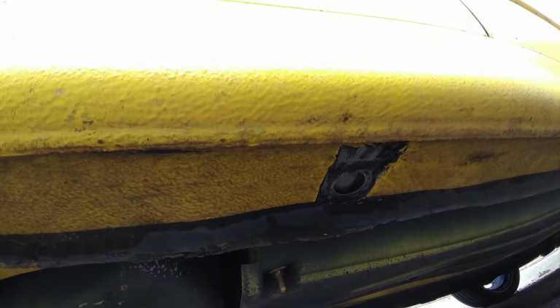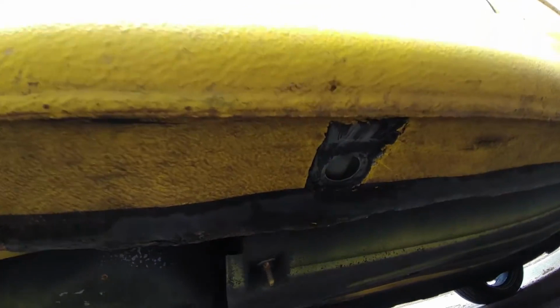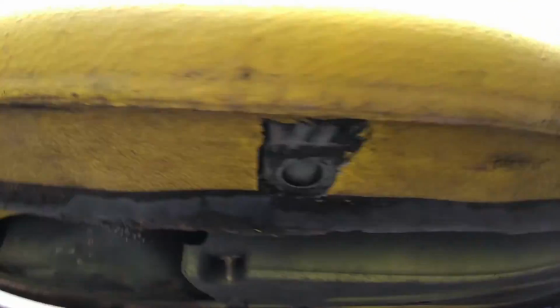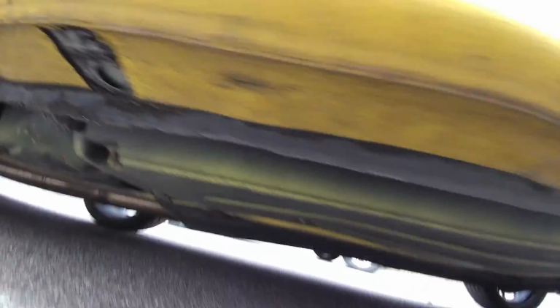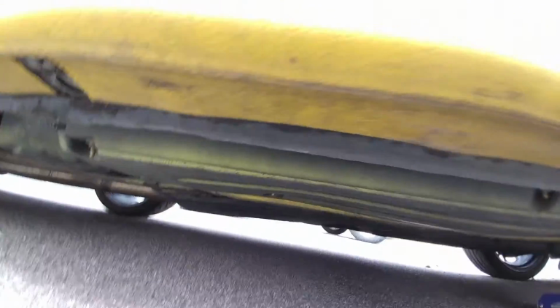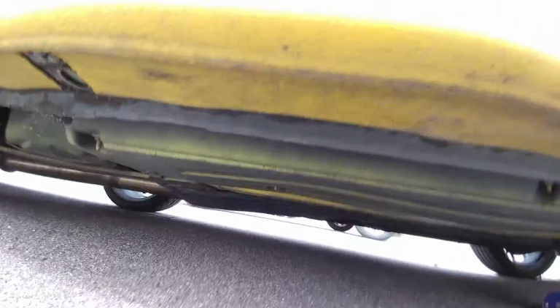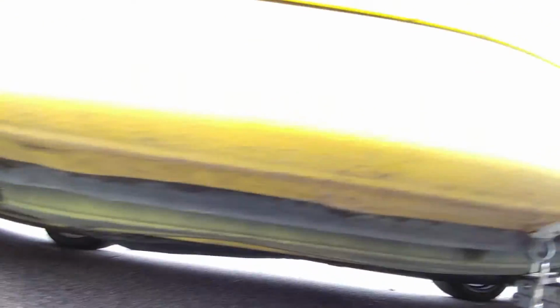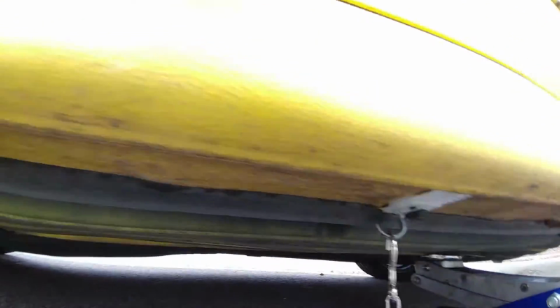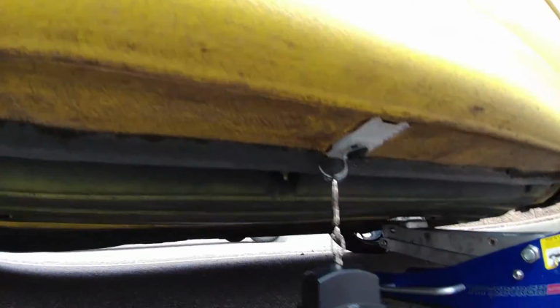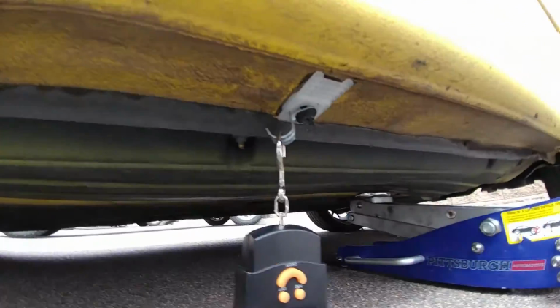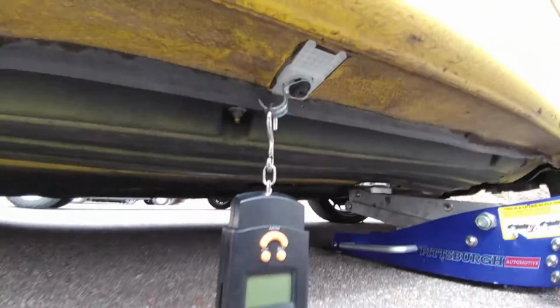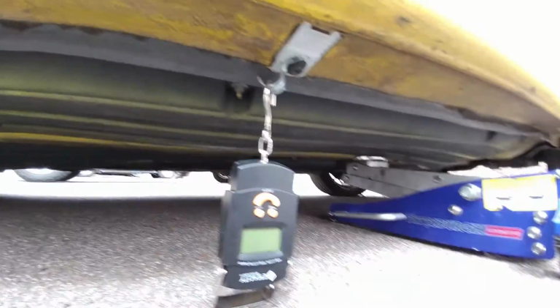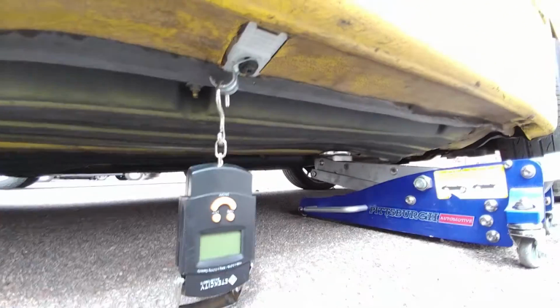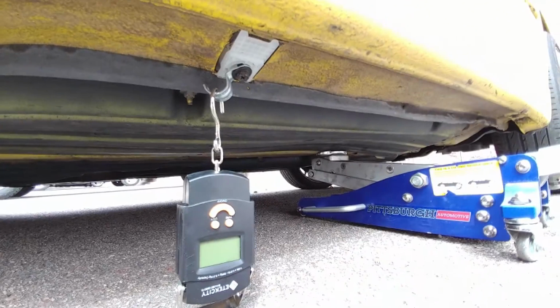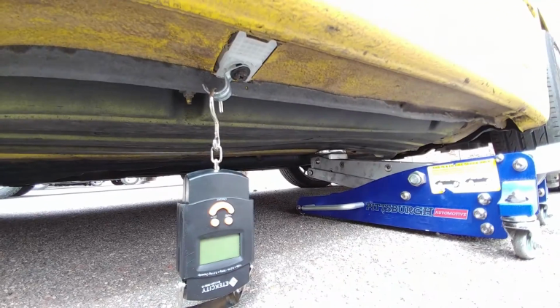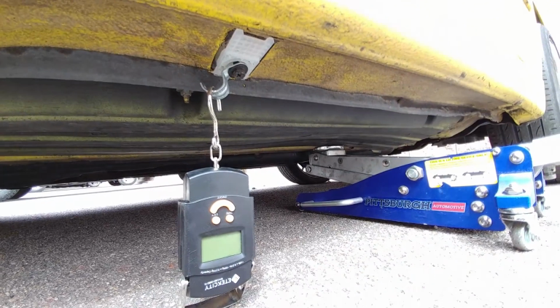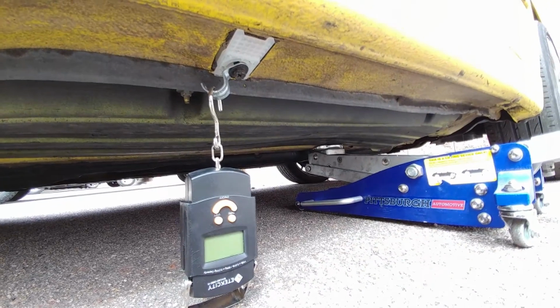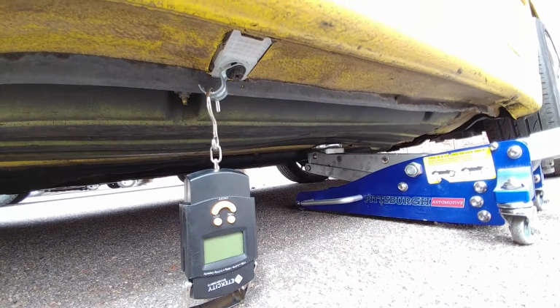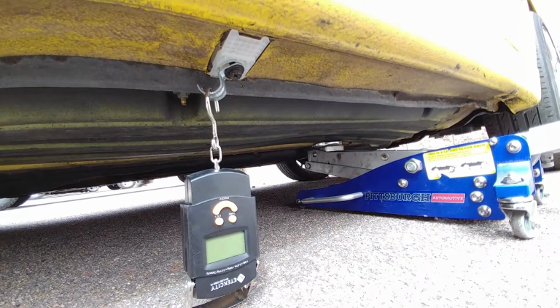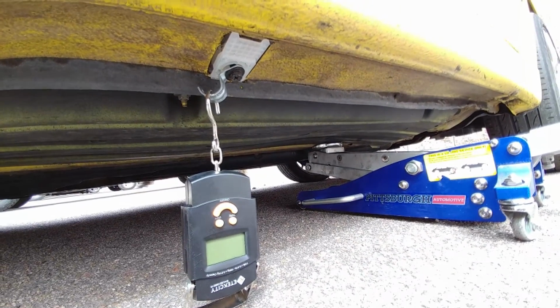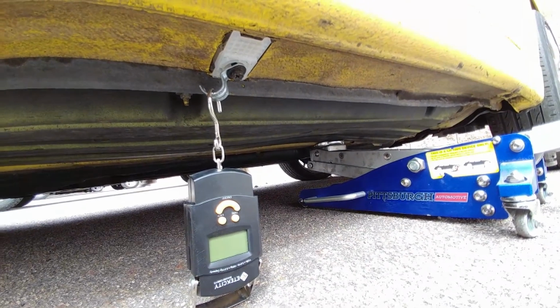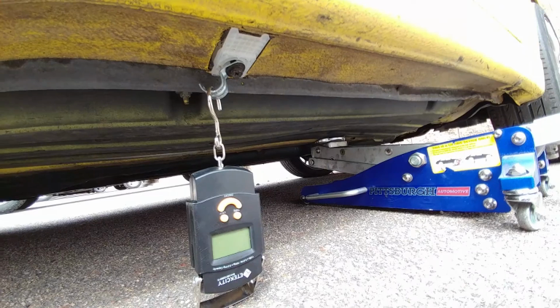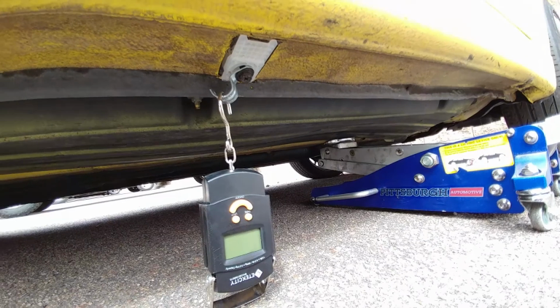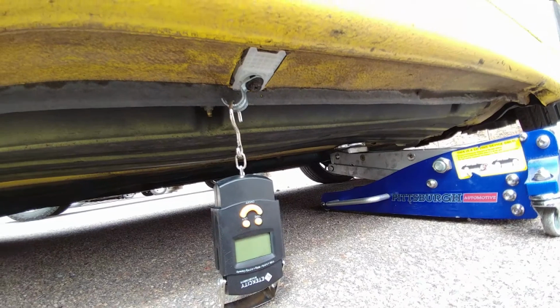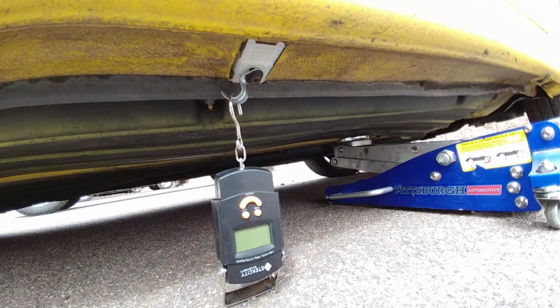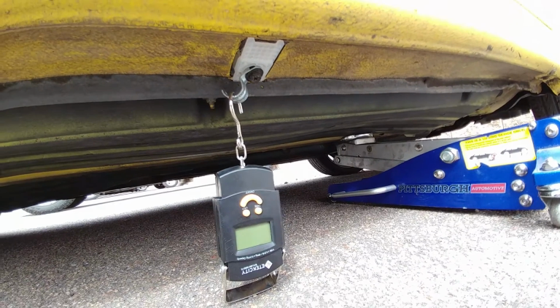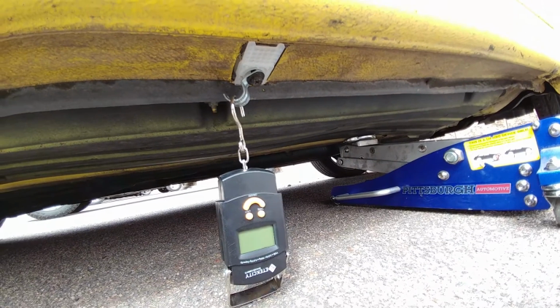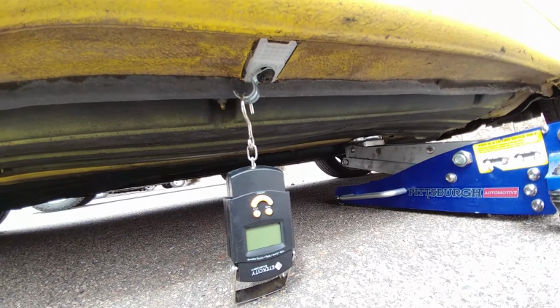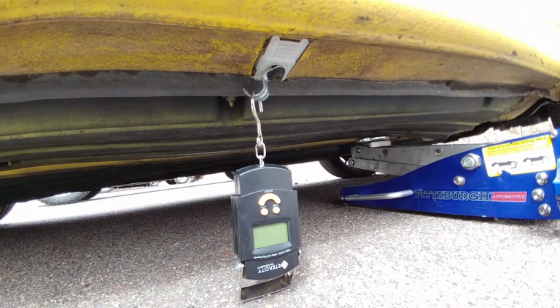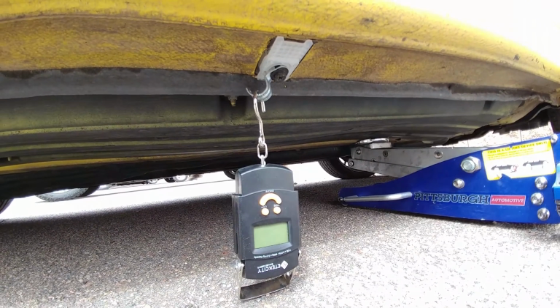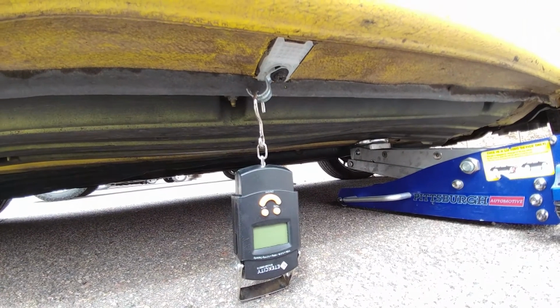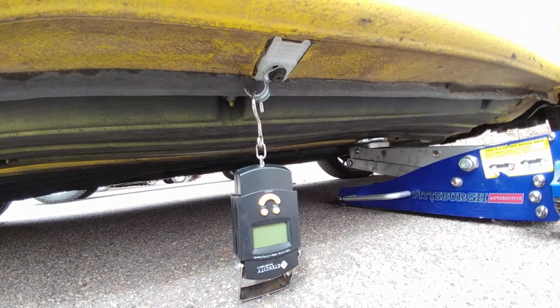But yeah, these are our new side skirt body clips for the IS300, and it looks like they work great.